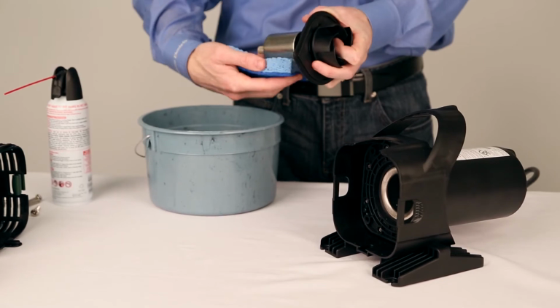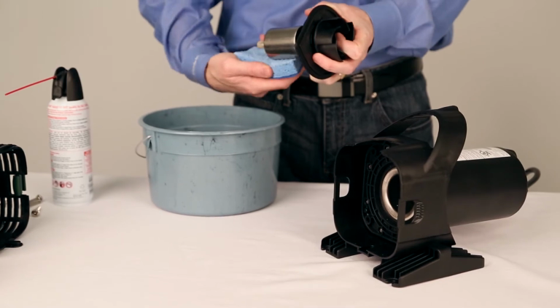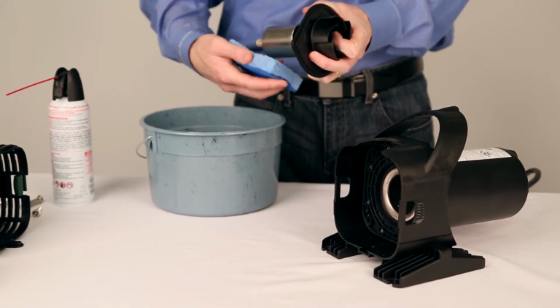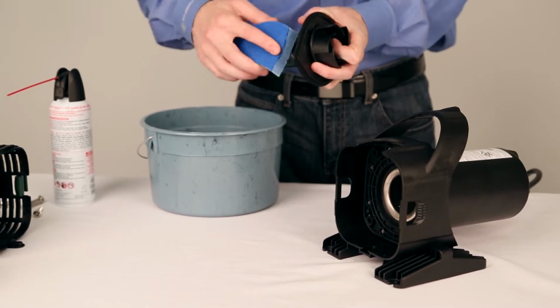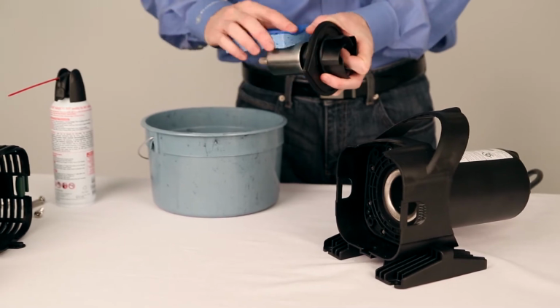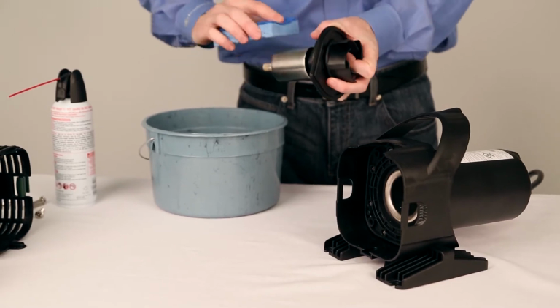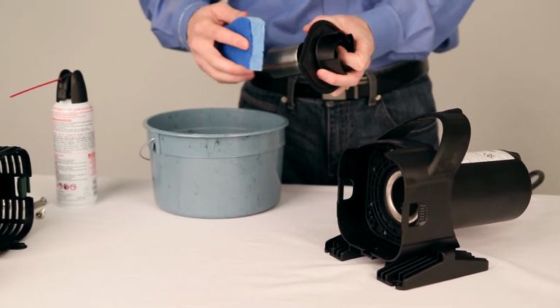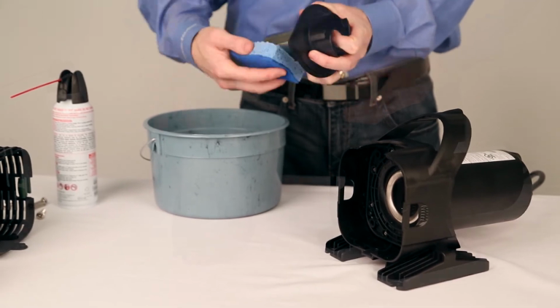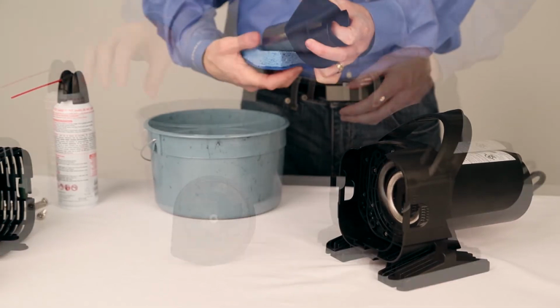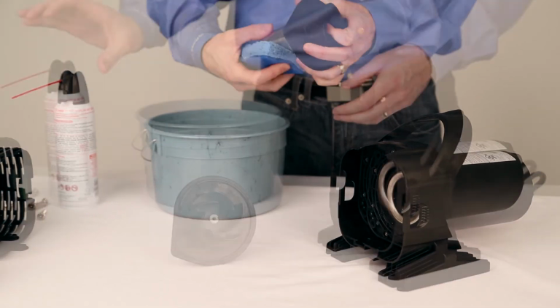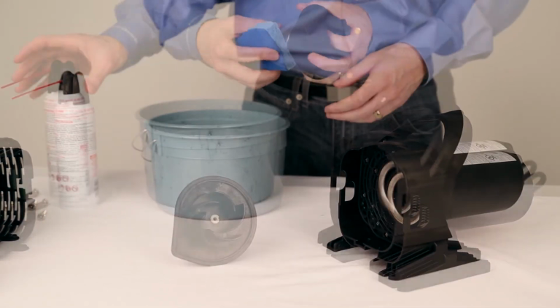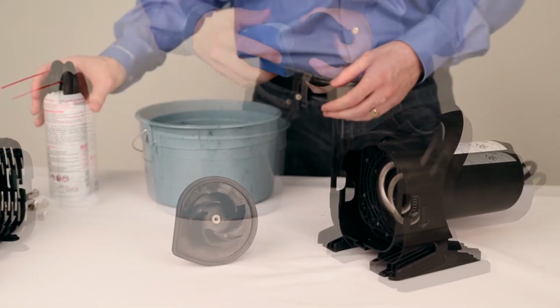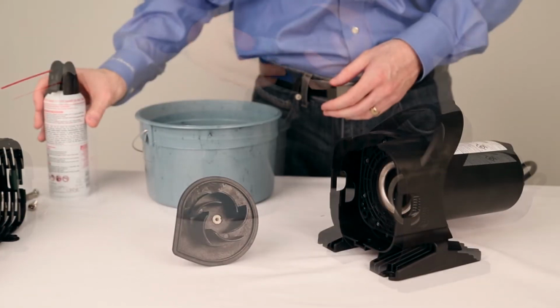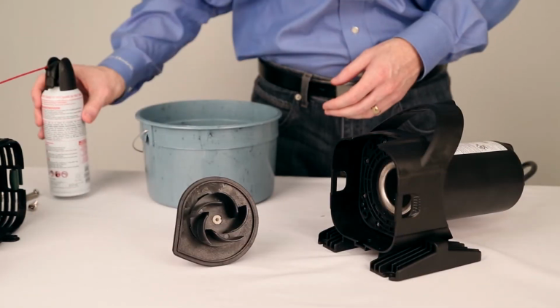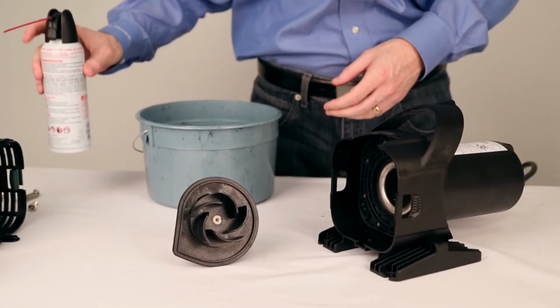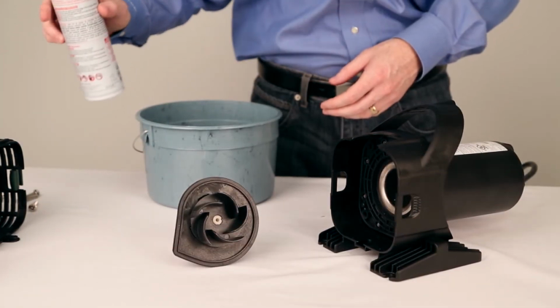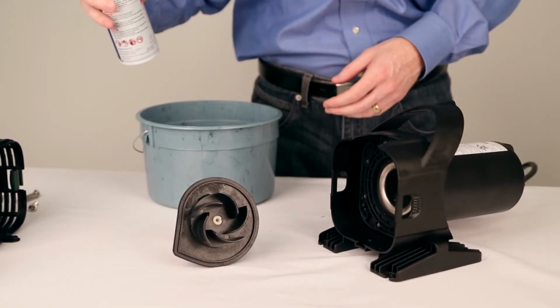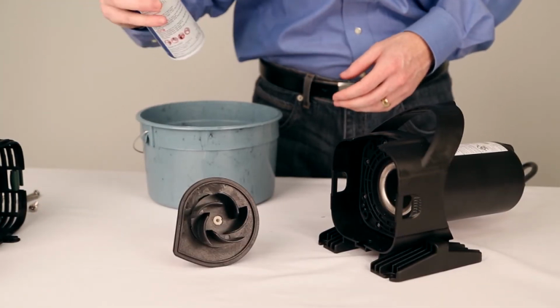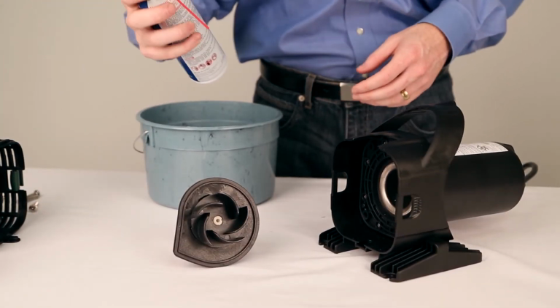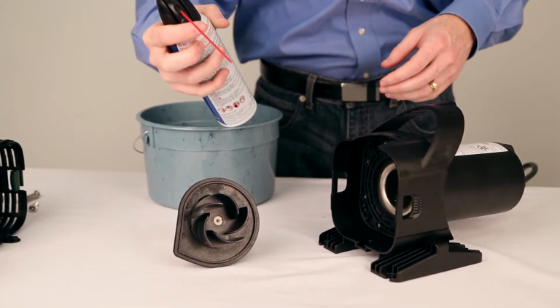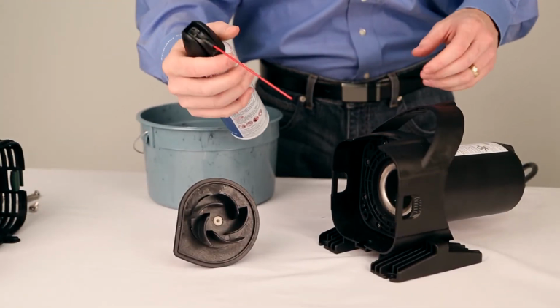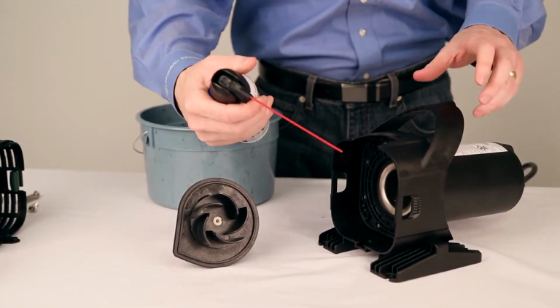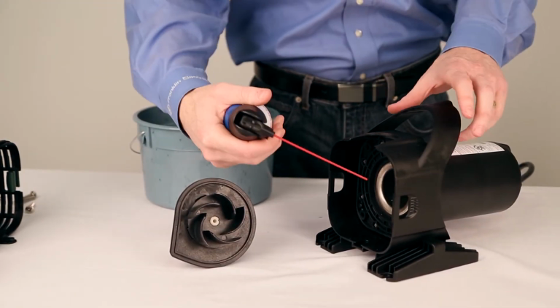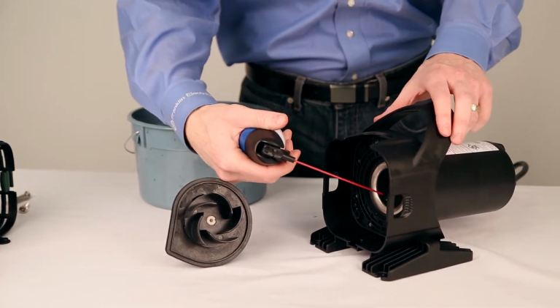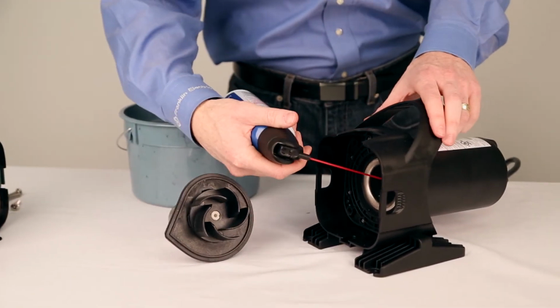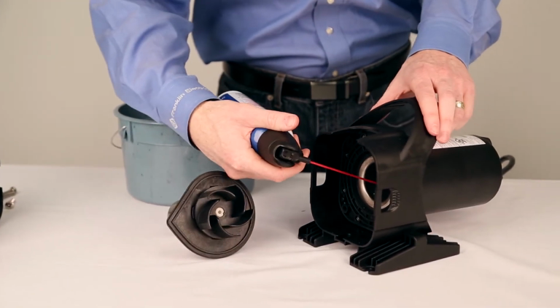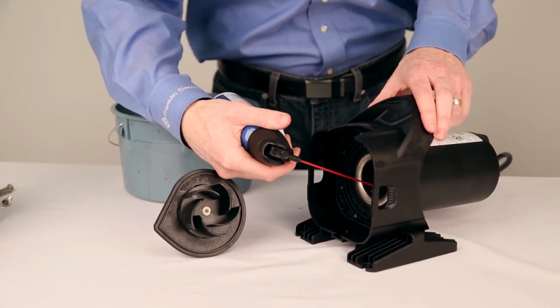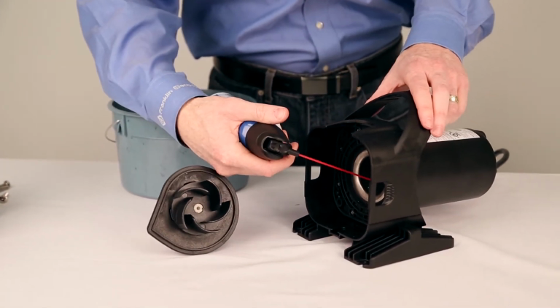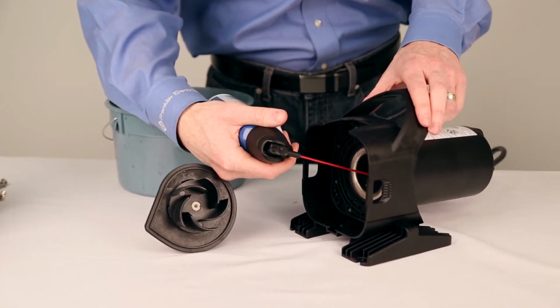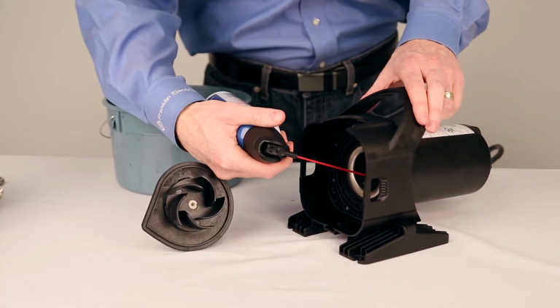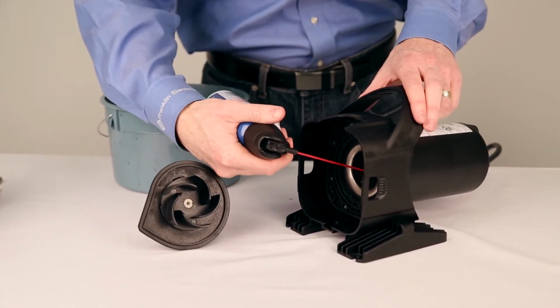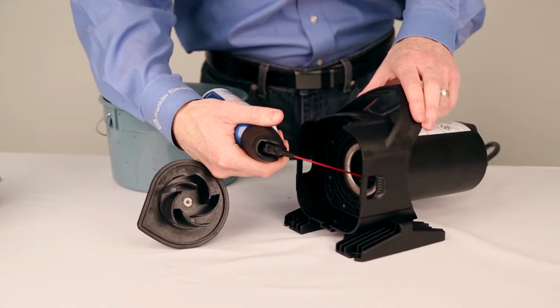Also, clean the inside shaft using a sponge, cloth, or compressed air.